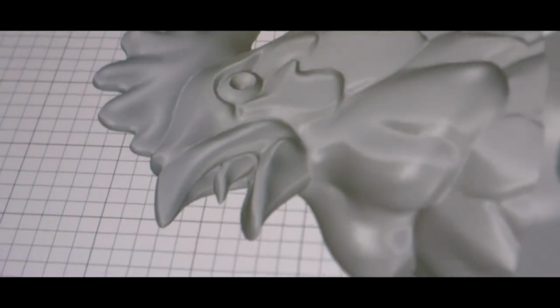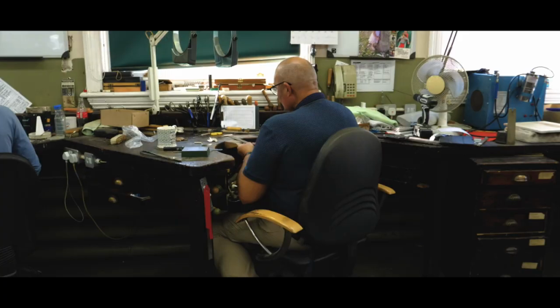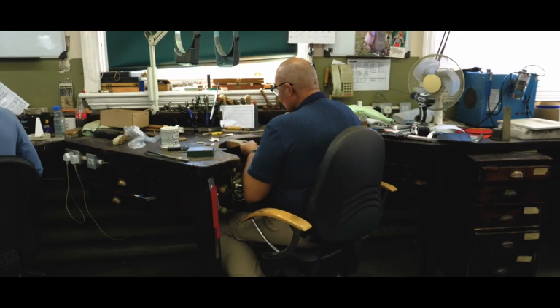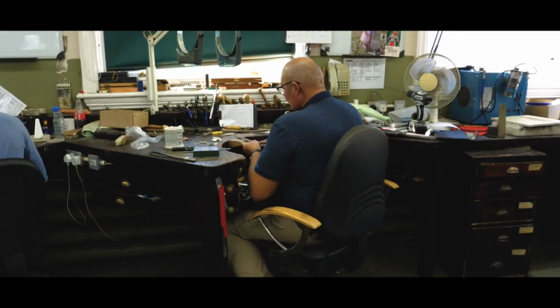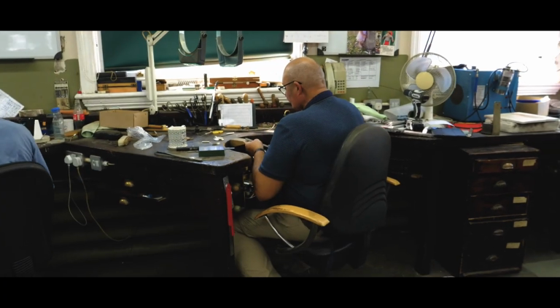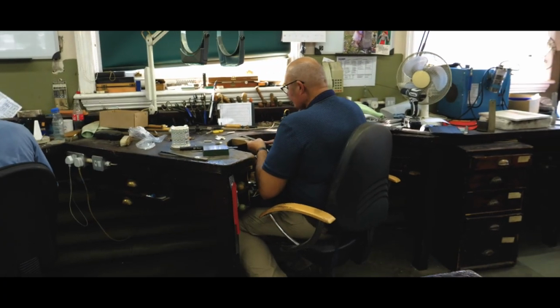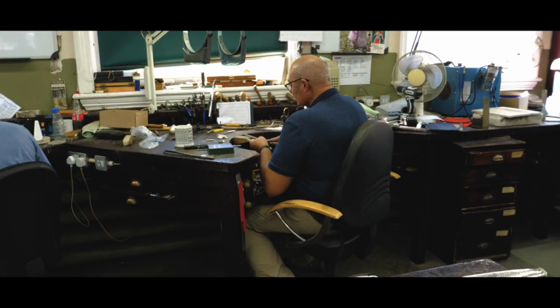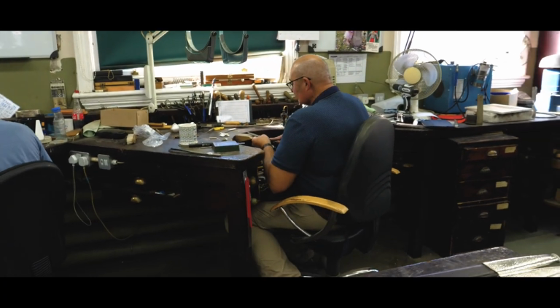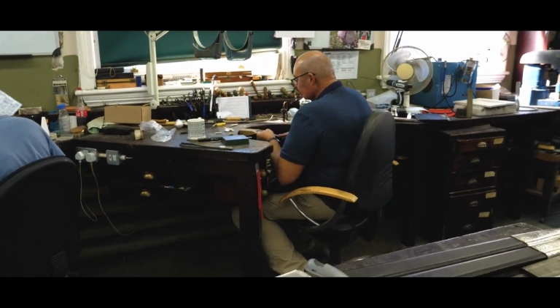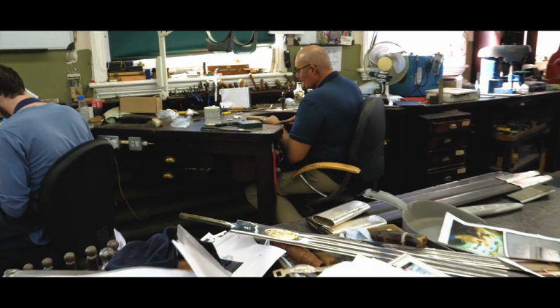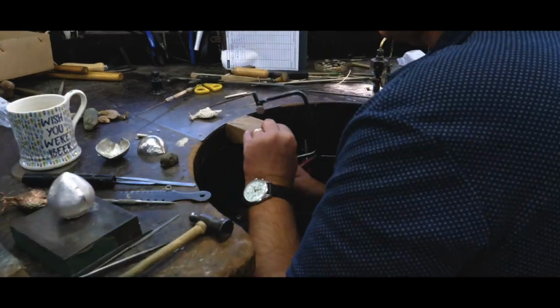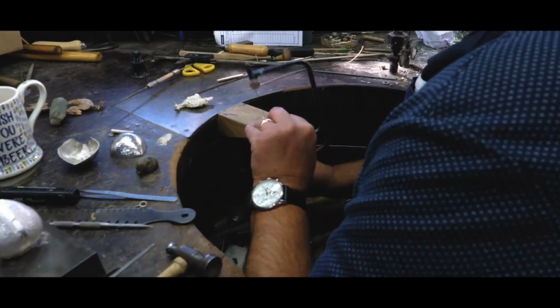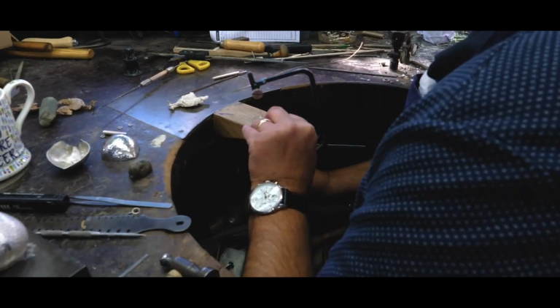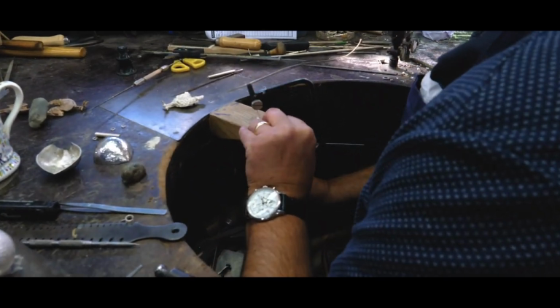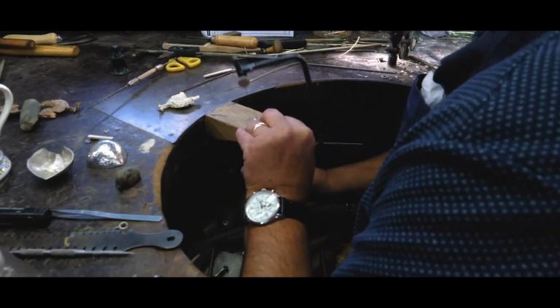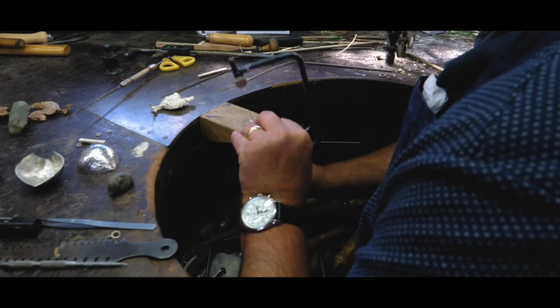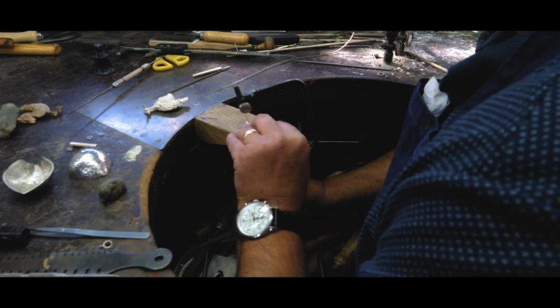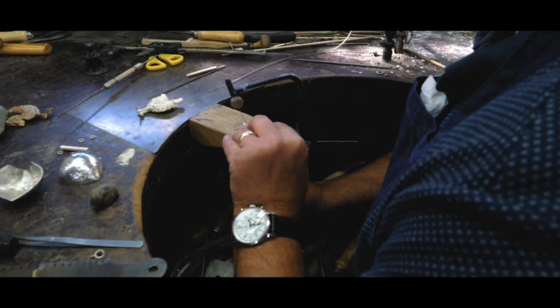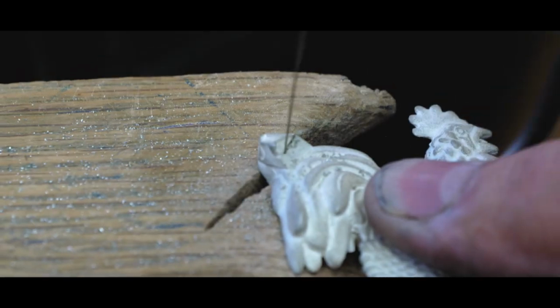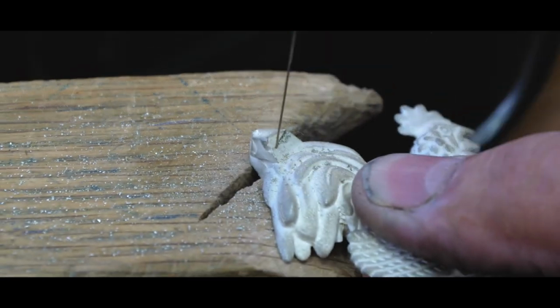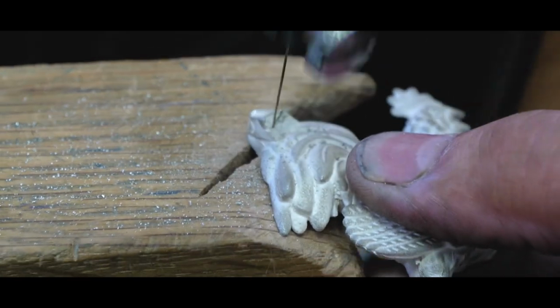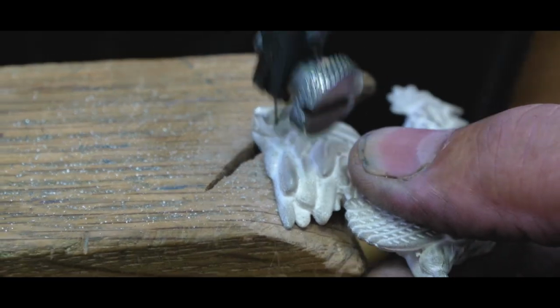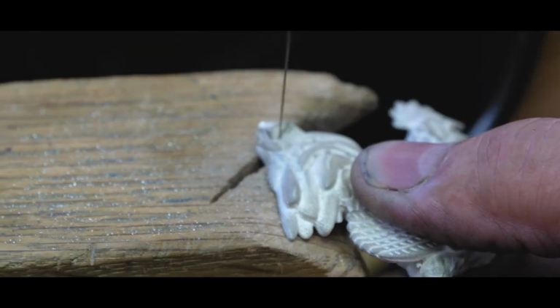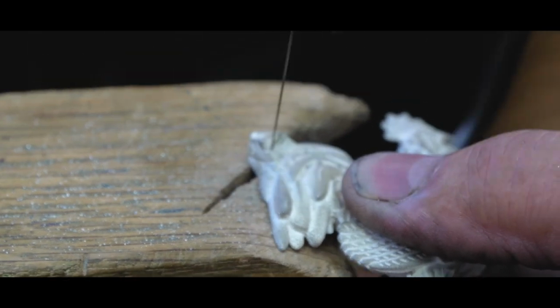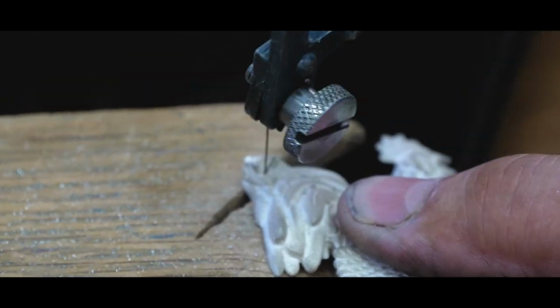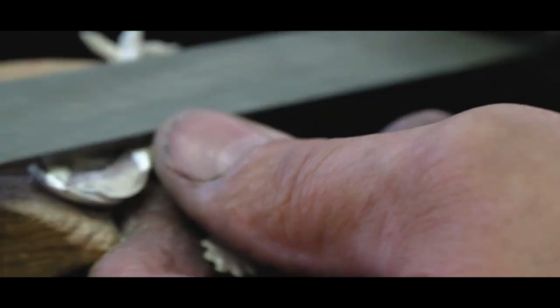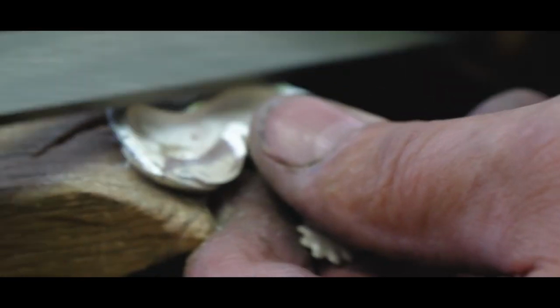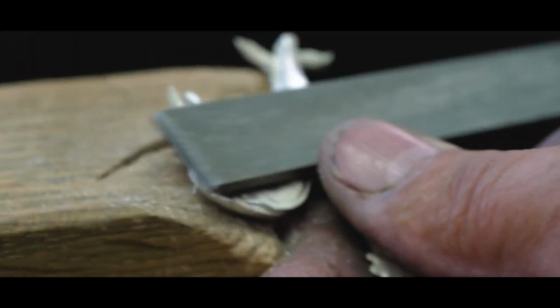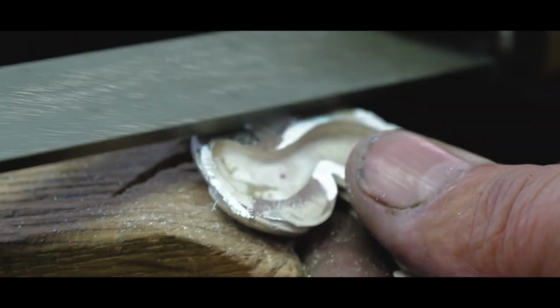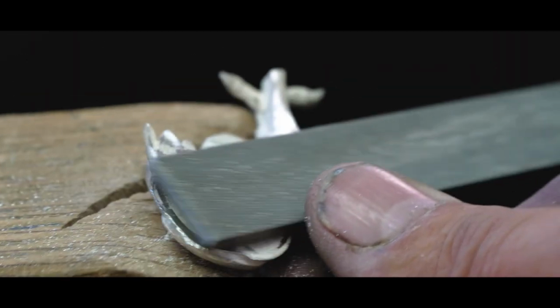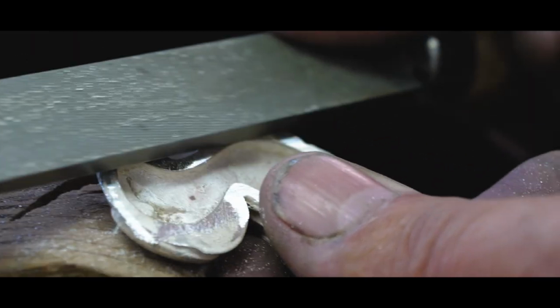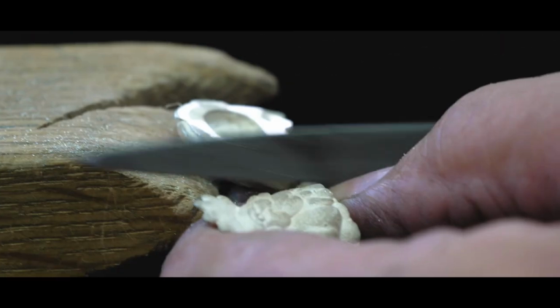We did a rapid prototype of the cockerel at full size. We had that cast using a lost wax casting process.